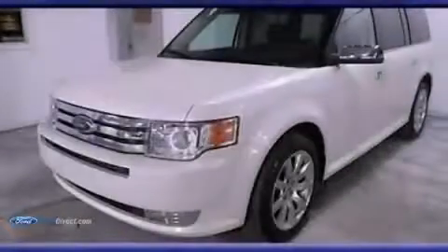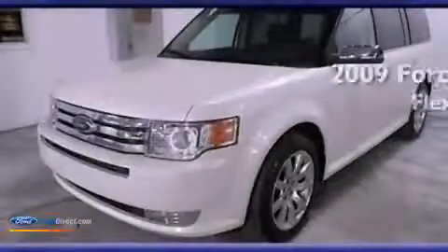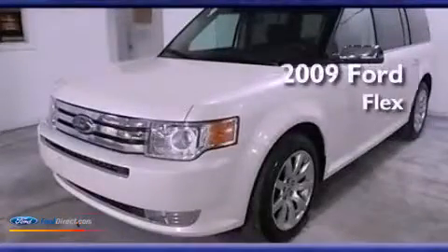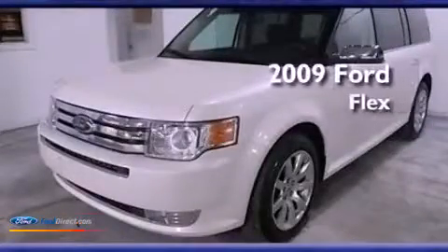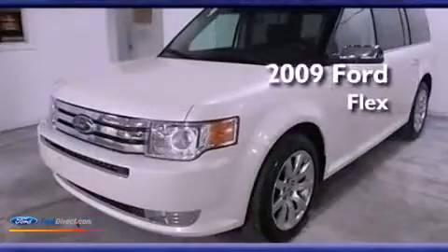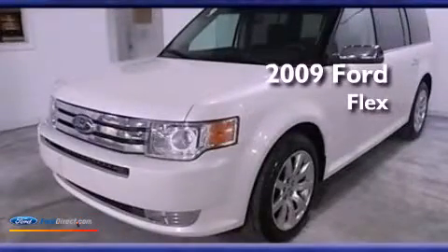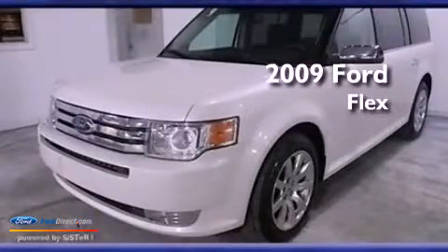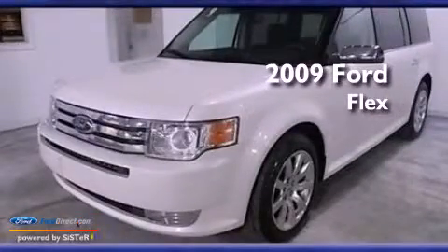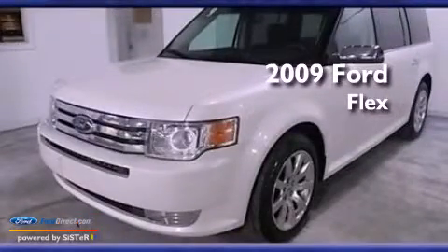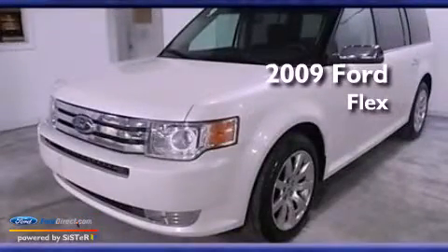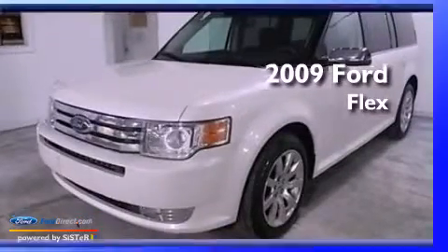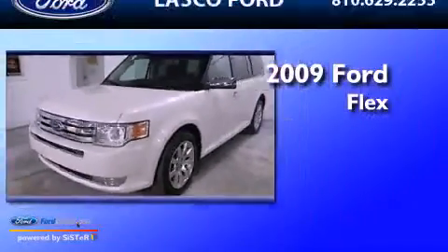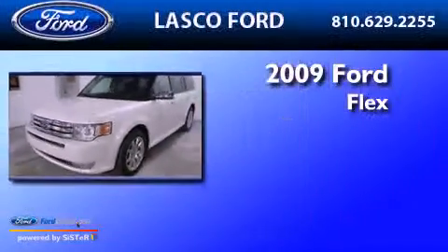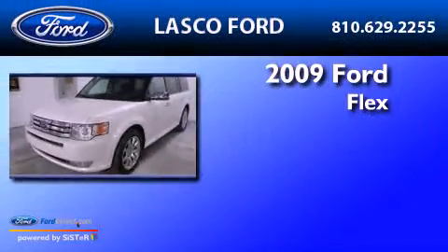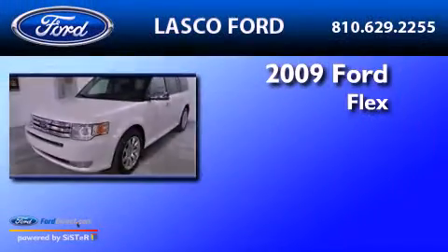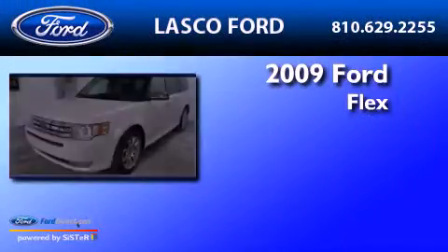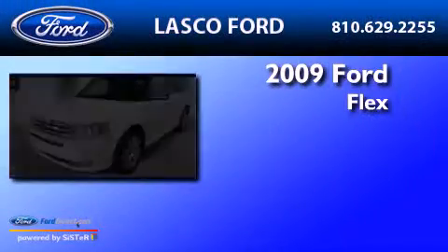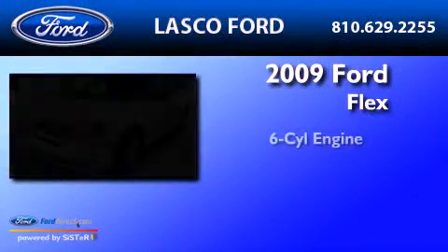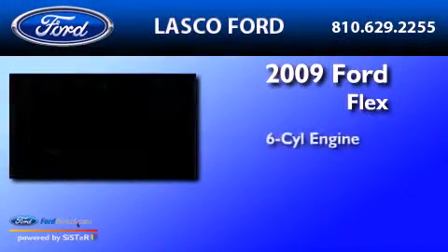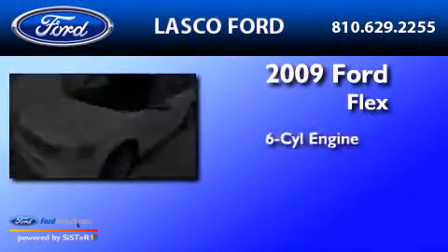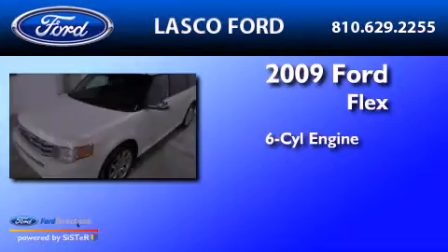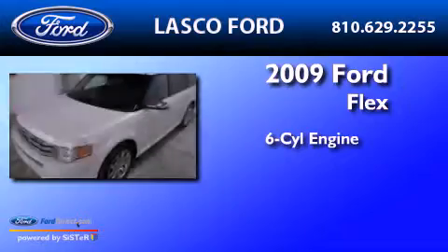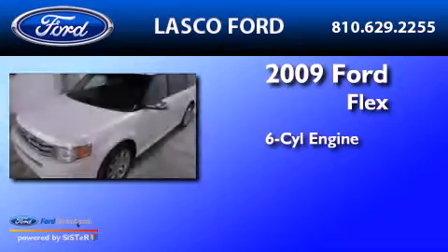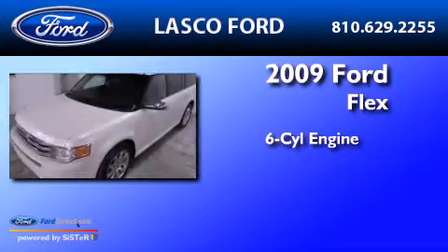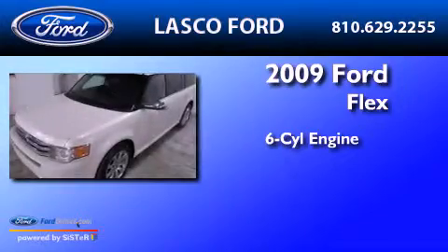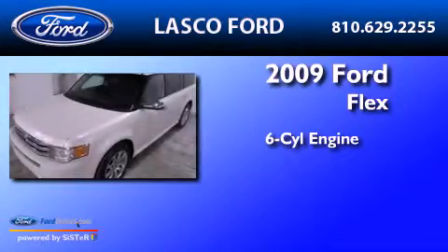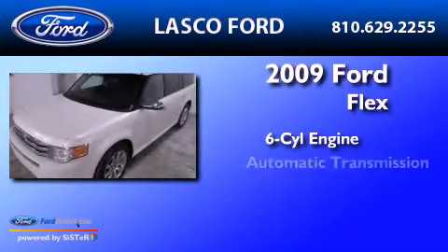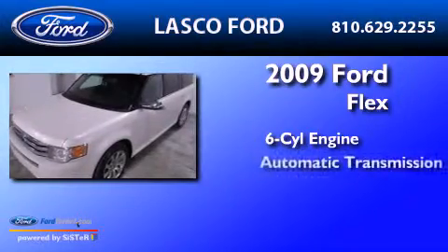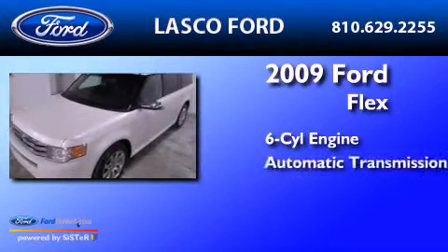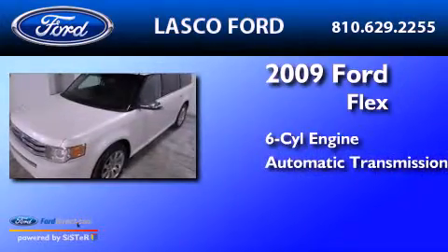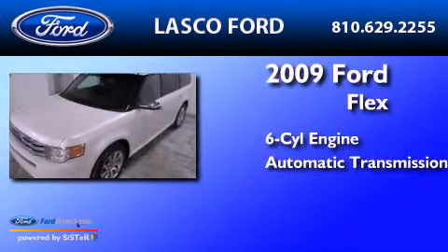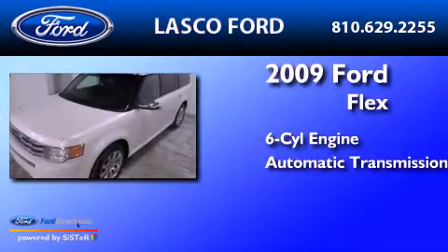This is a 2009 Ford Flex. It features a six-cylinder engine and an automatic transmission.